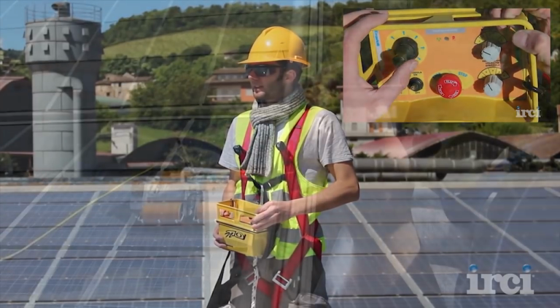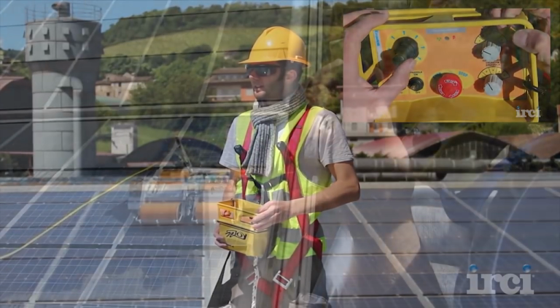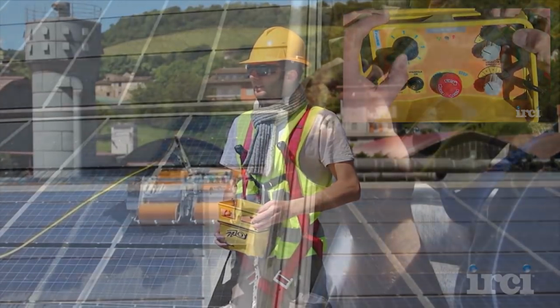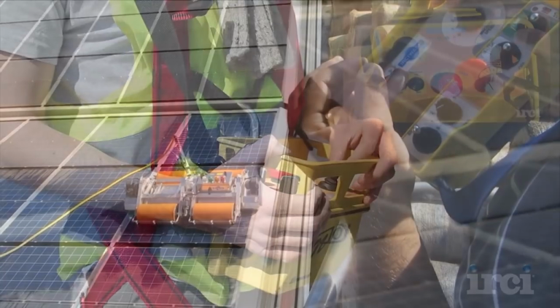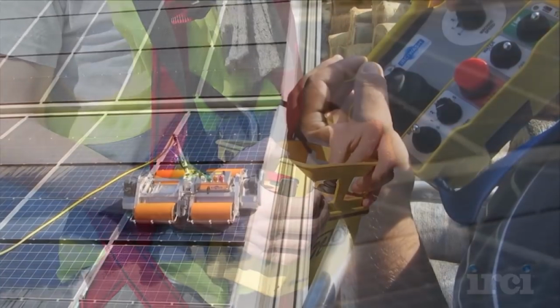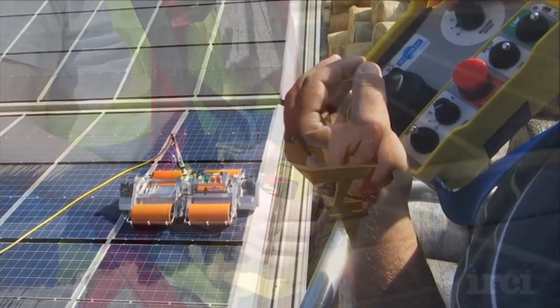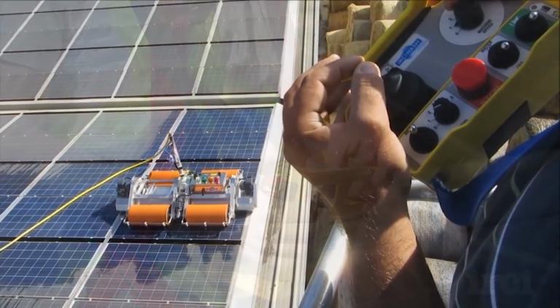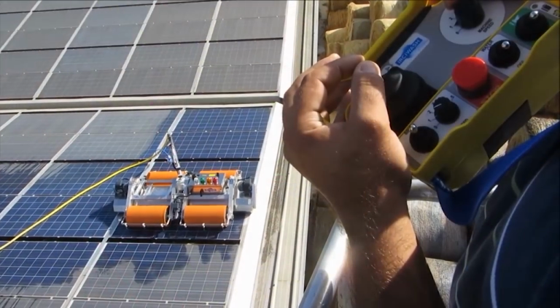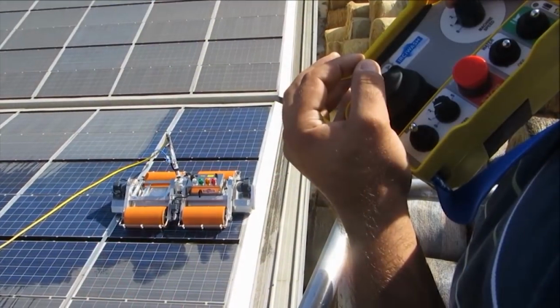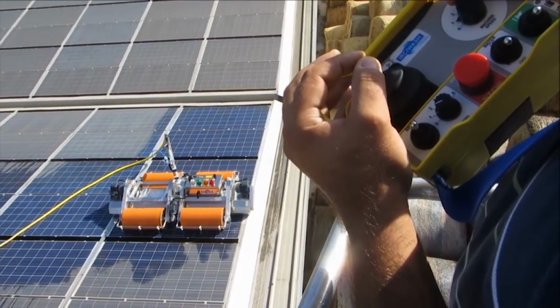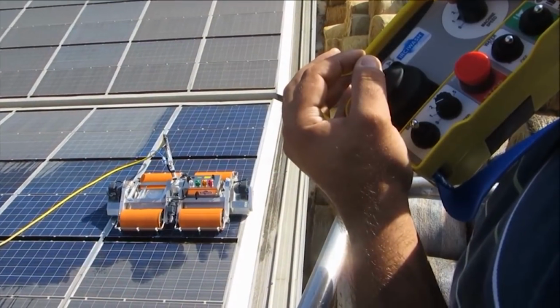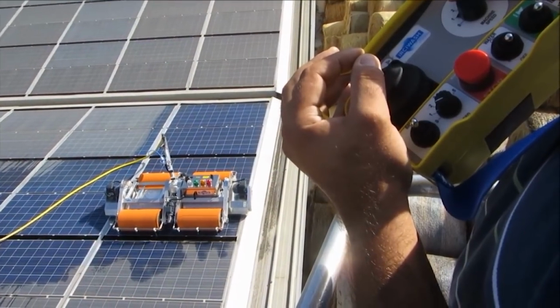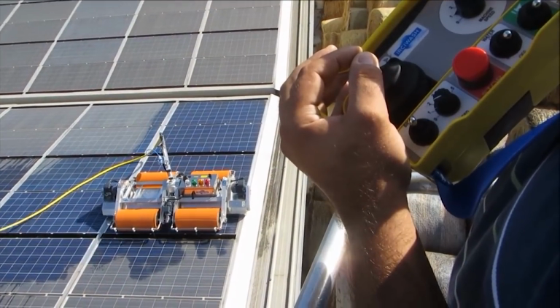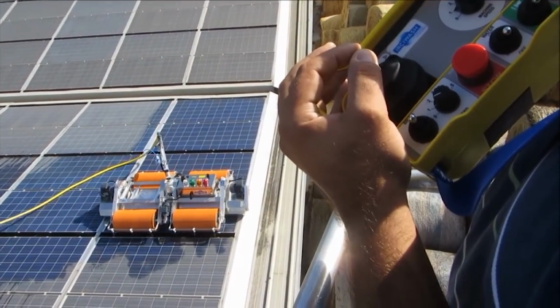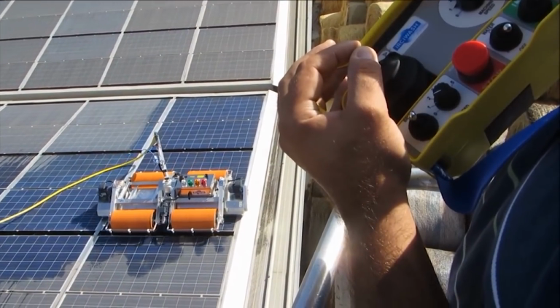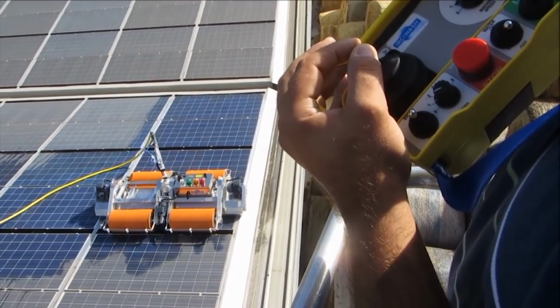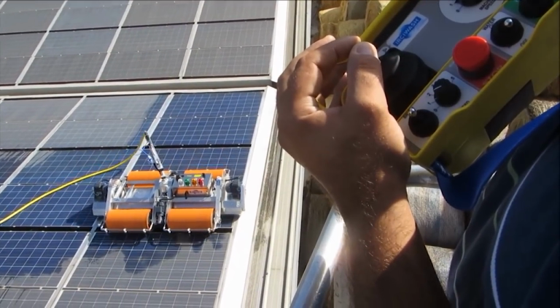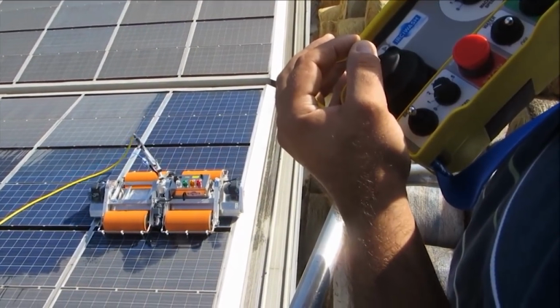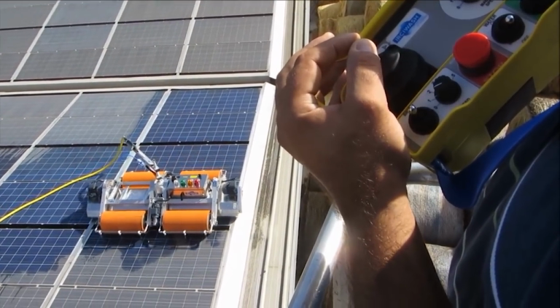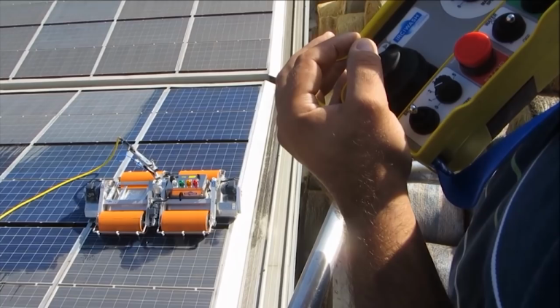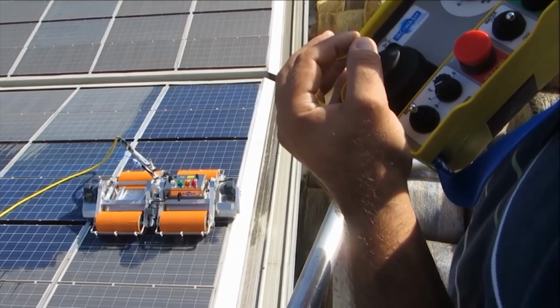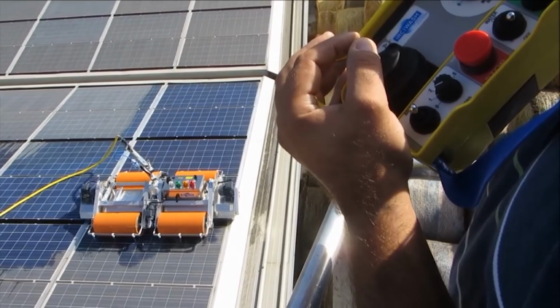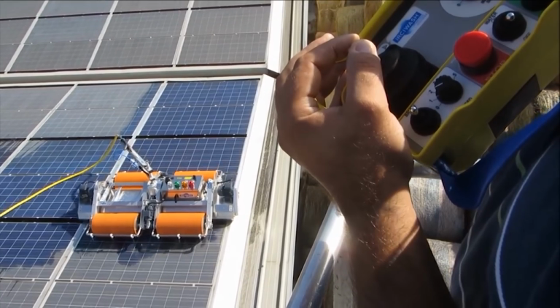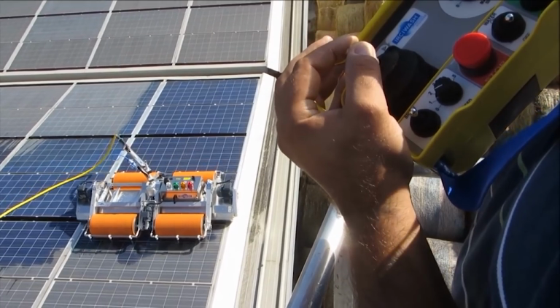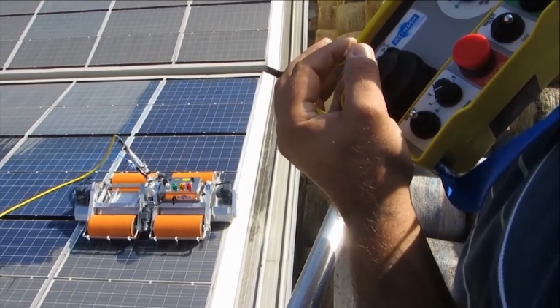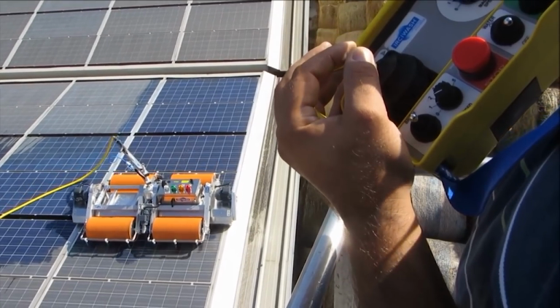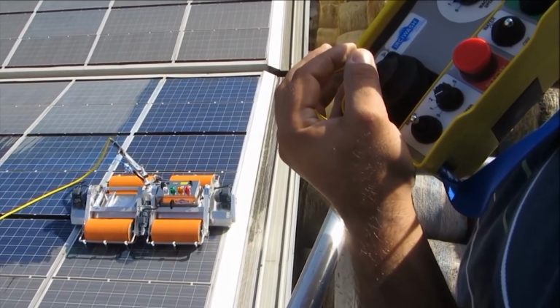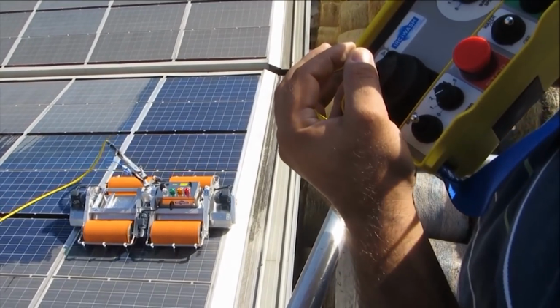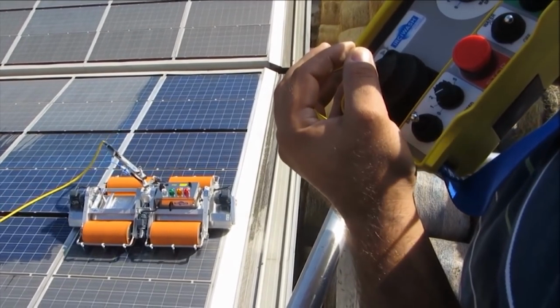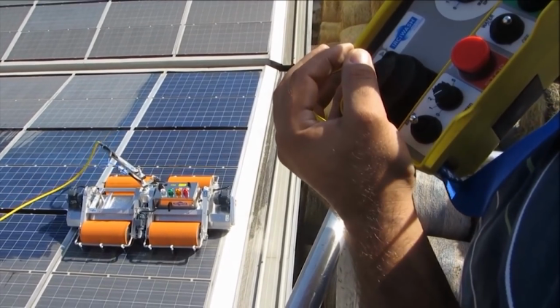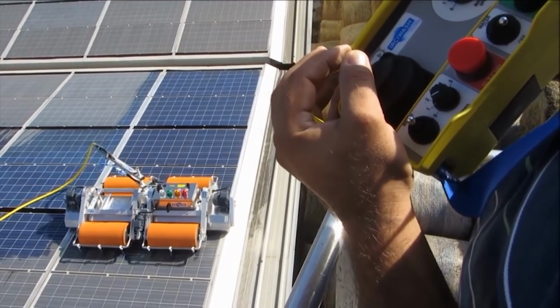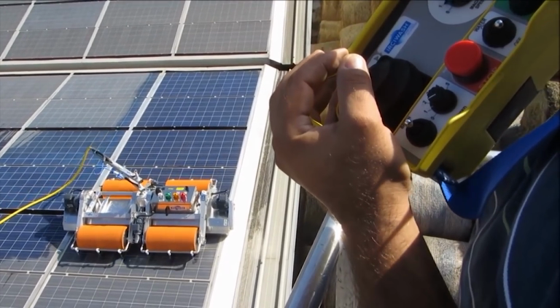With the Bidimec IRCHI WashBot, you can wash 20,000 square feet of PV panels an hour. The larger the job, the better we perform.